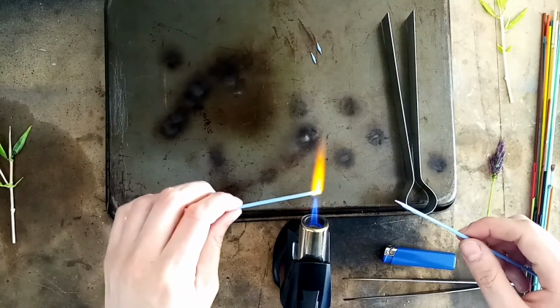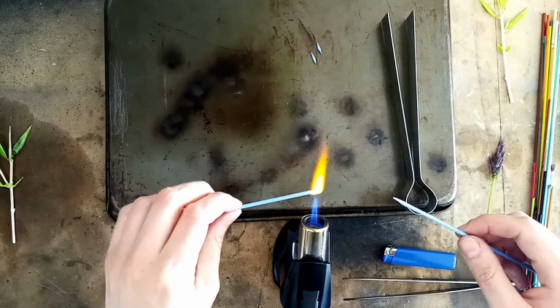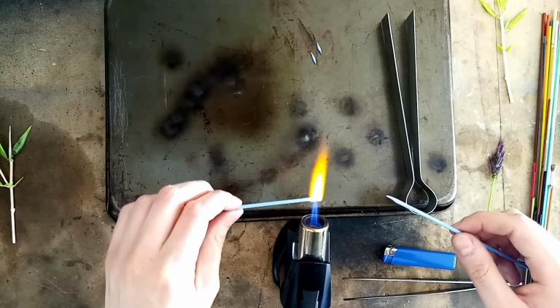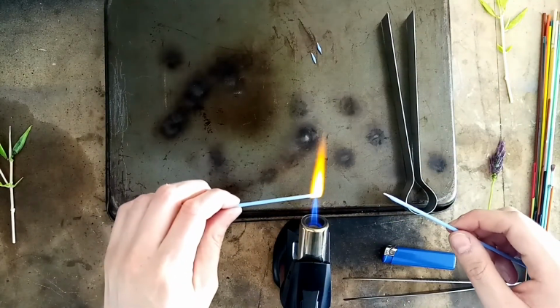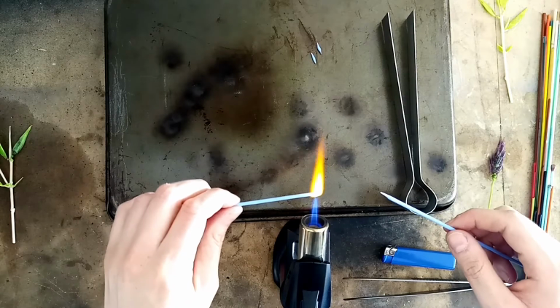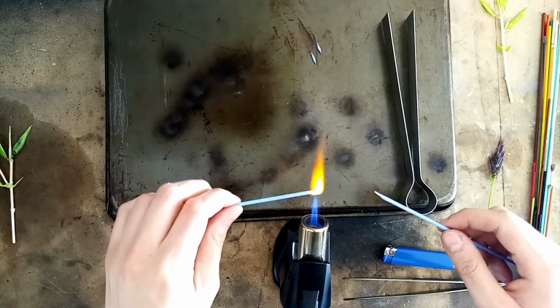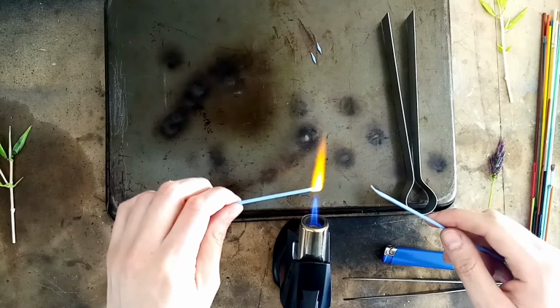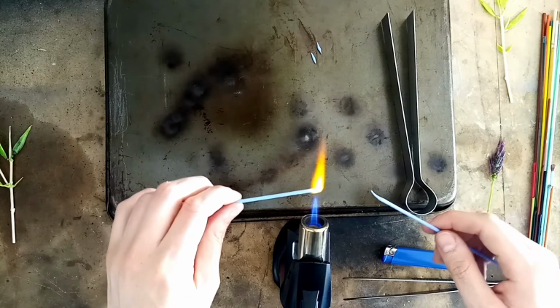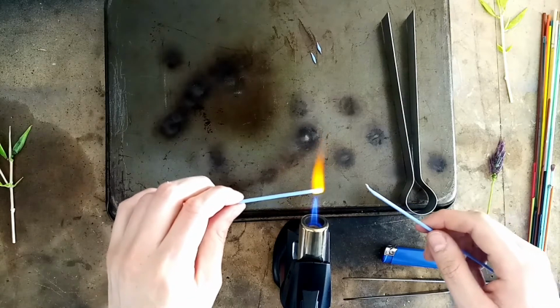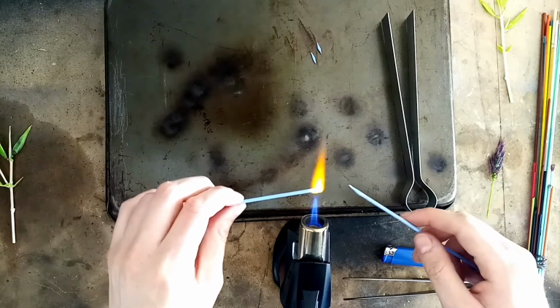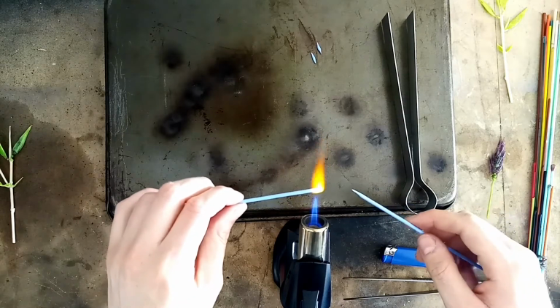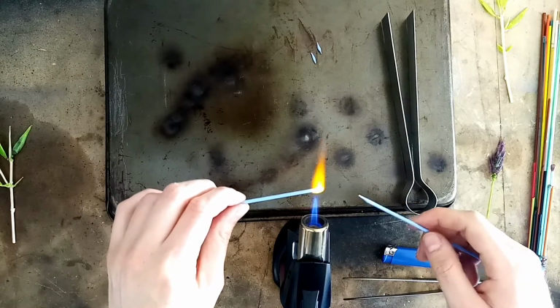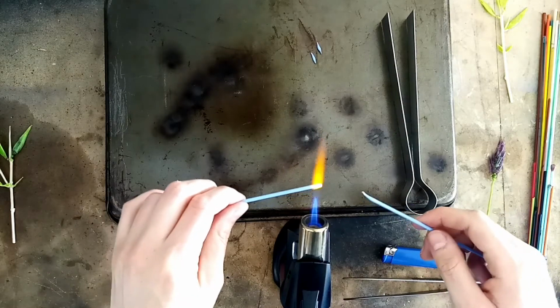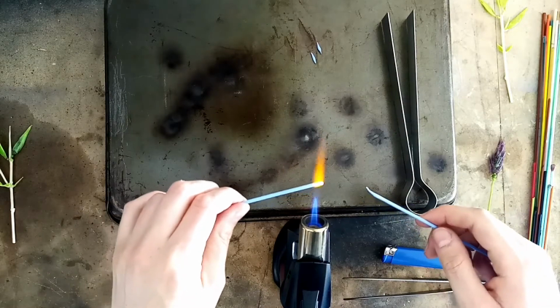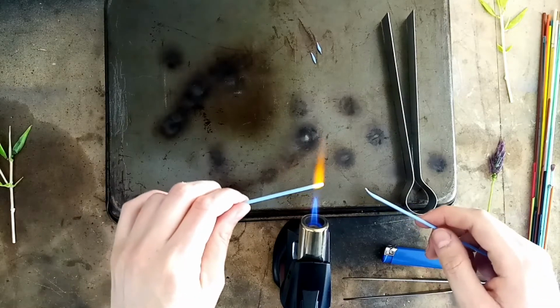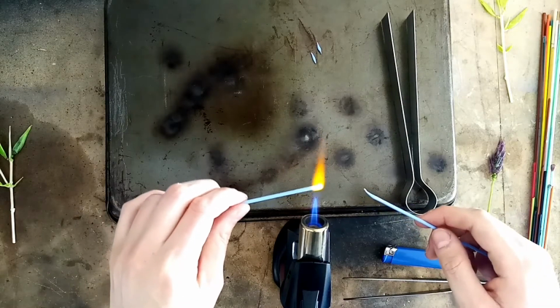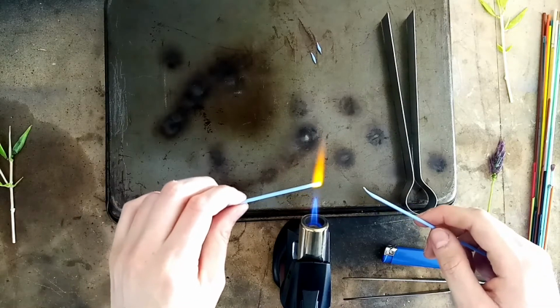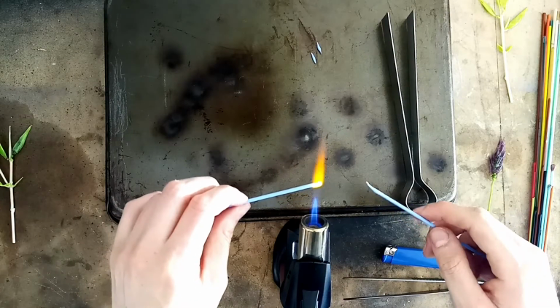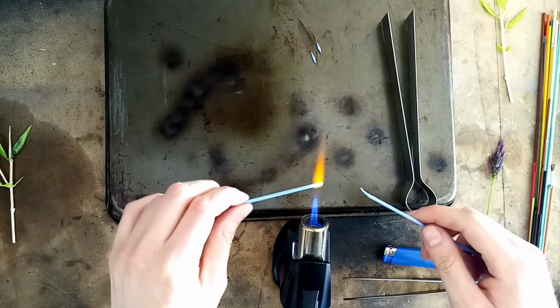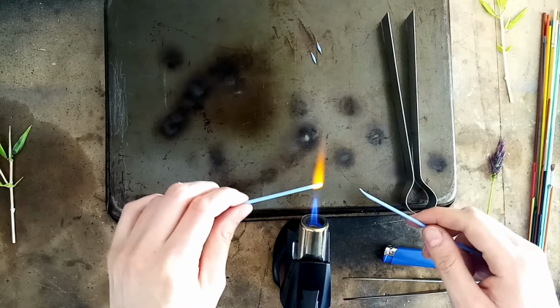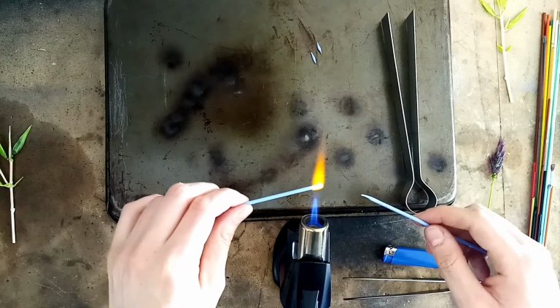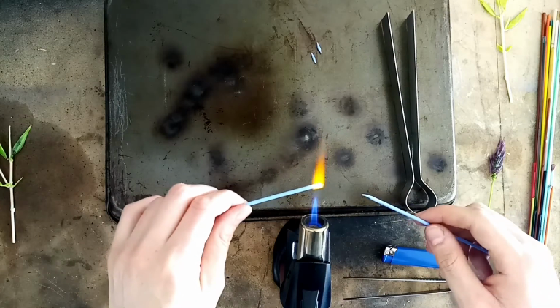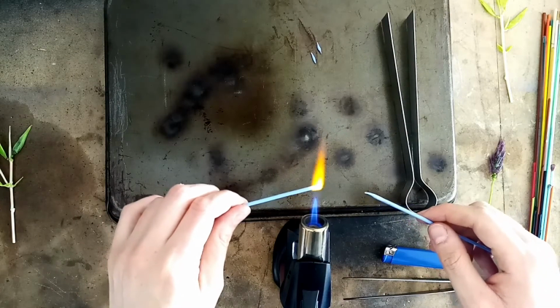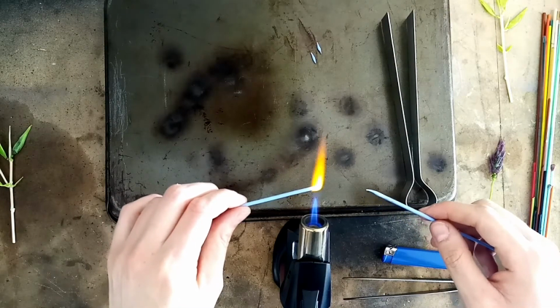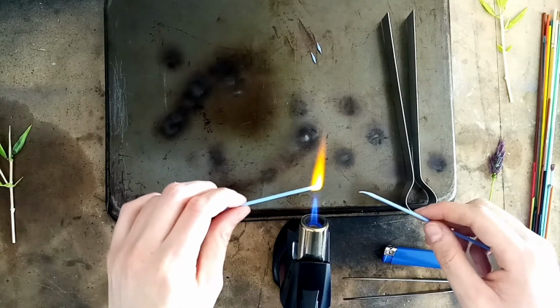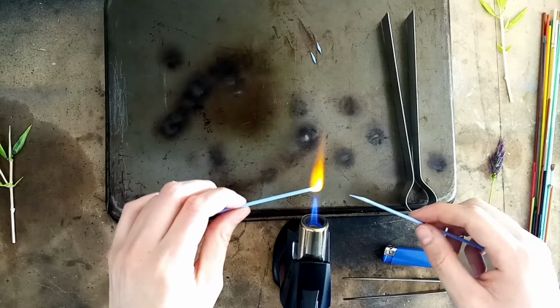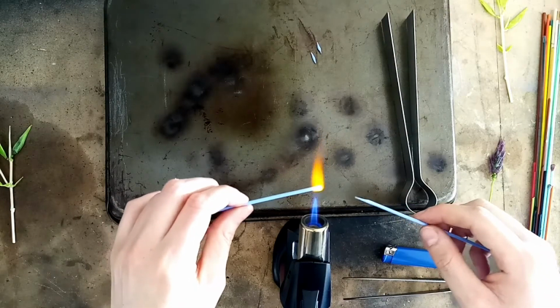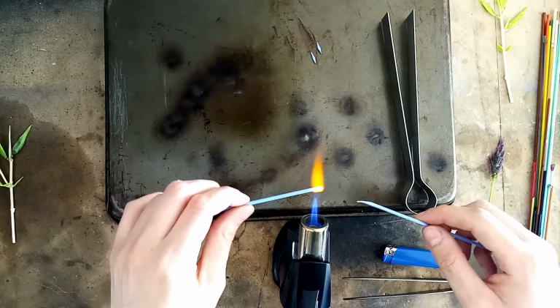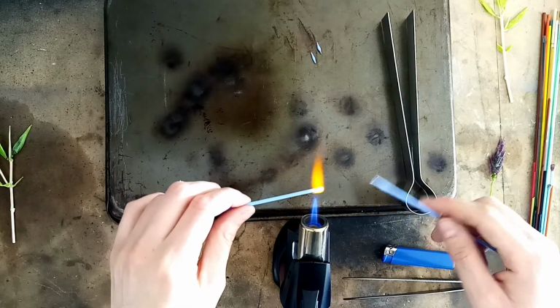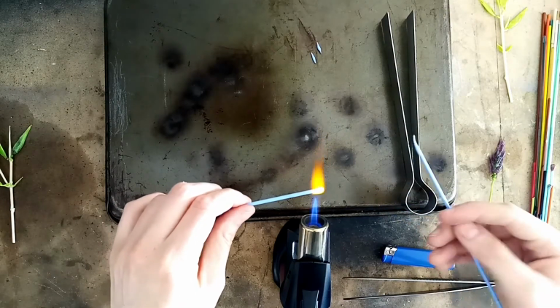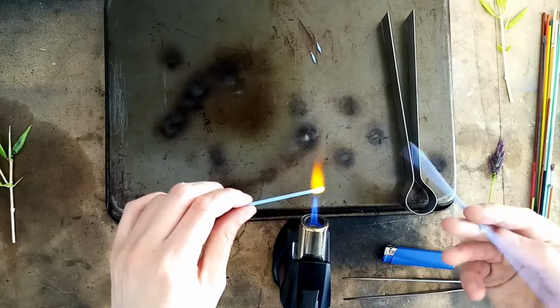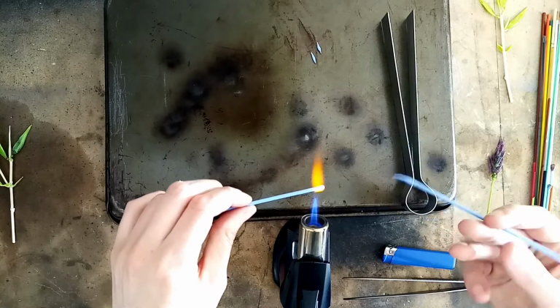Sometimes the glass will just come off with a little tap with your tweezers; other times you might have to melt it off.